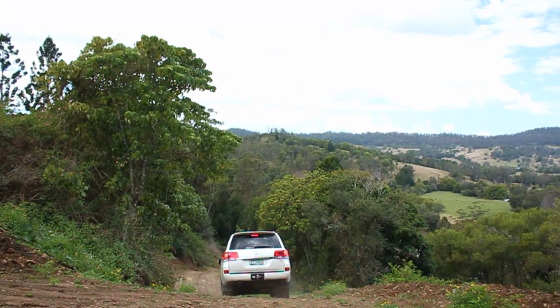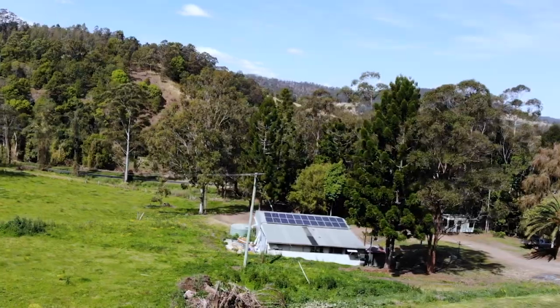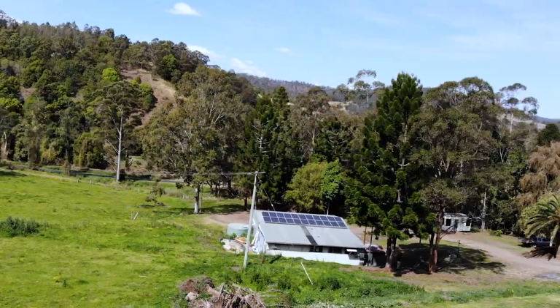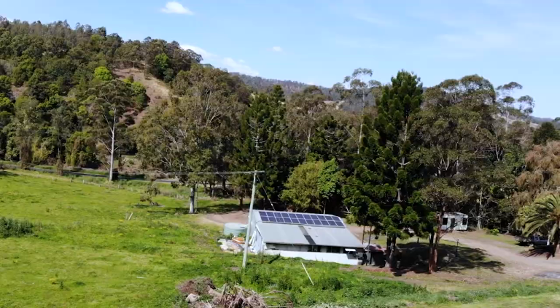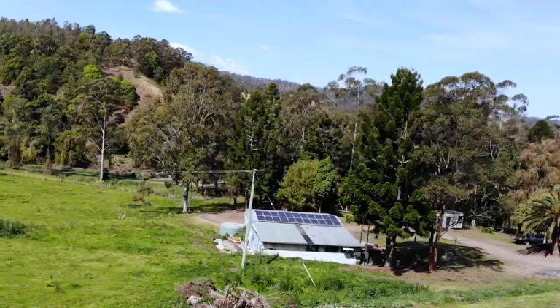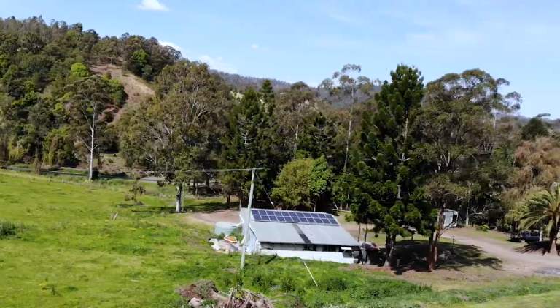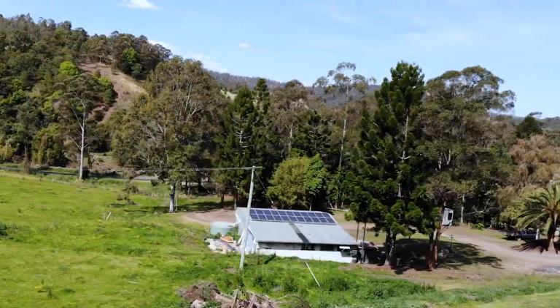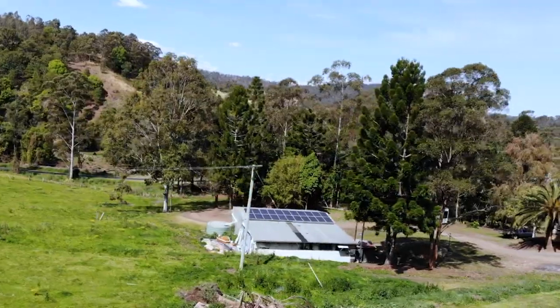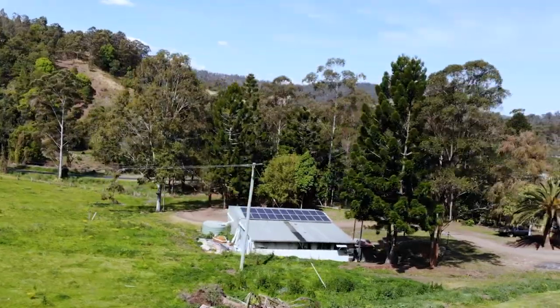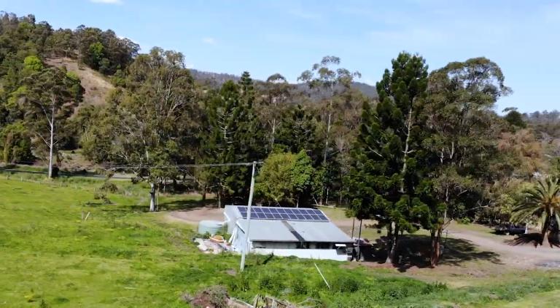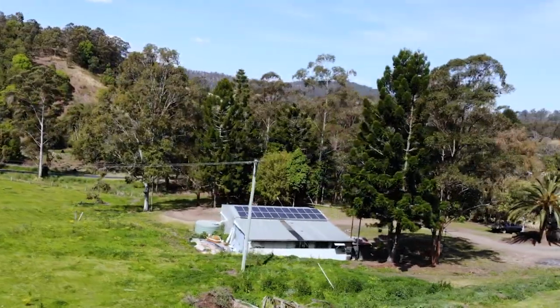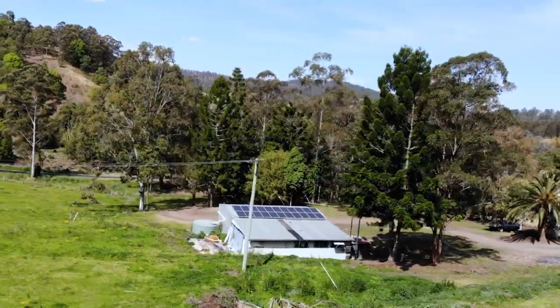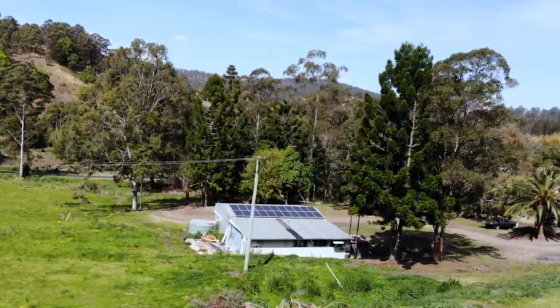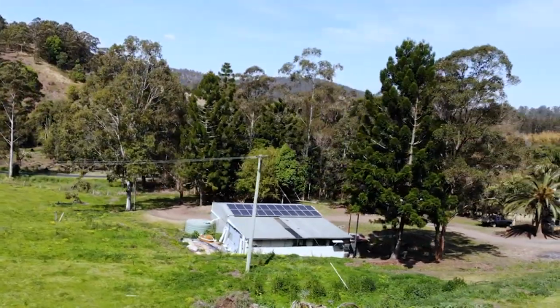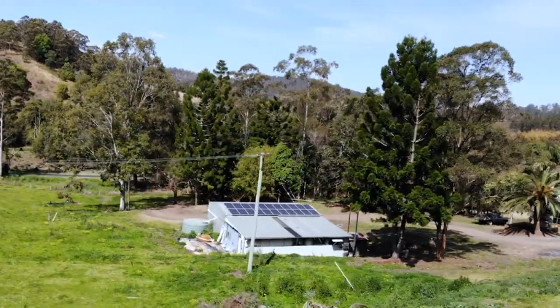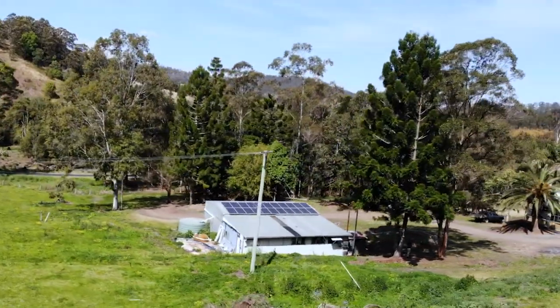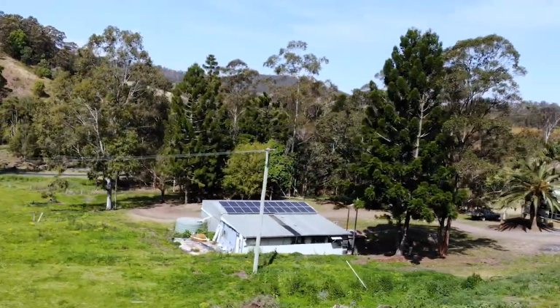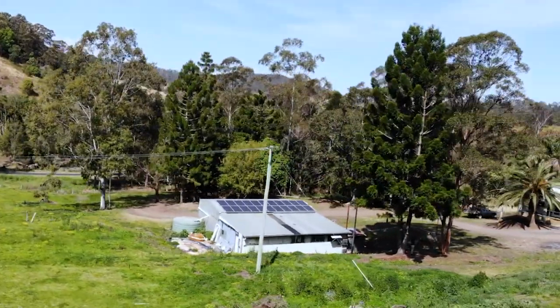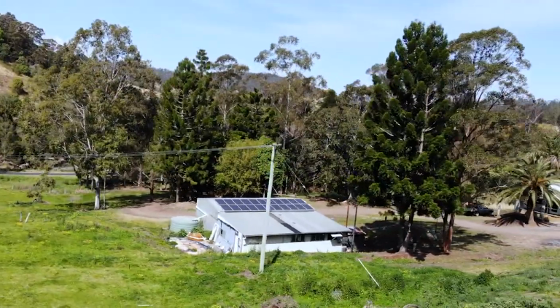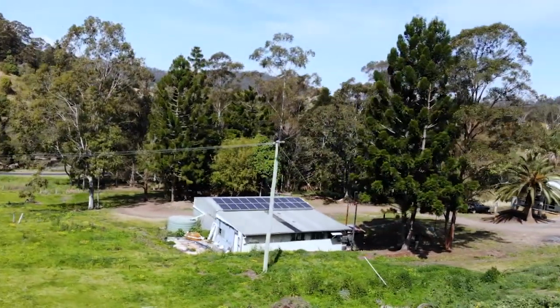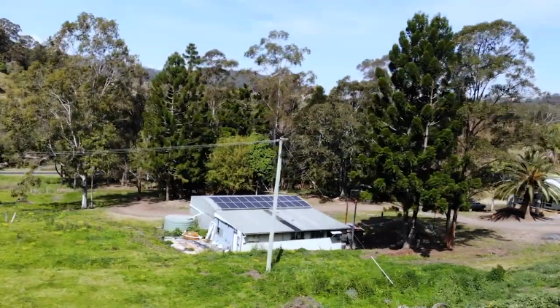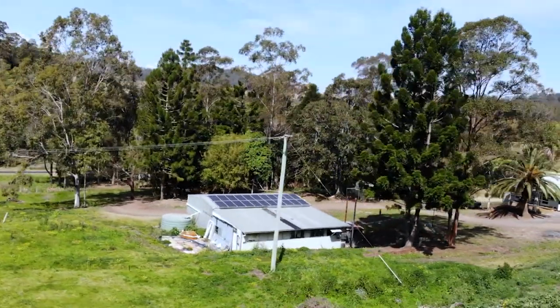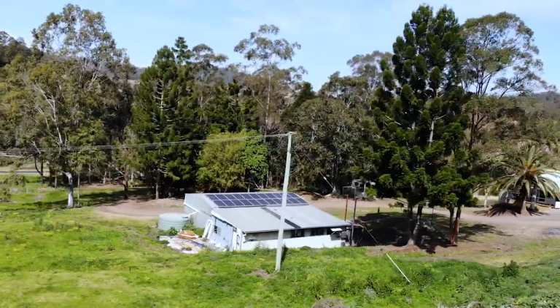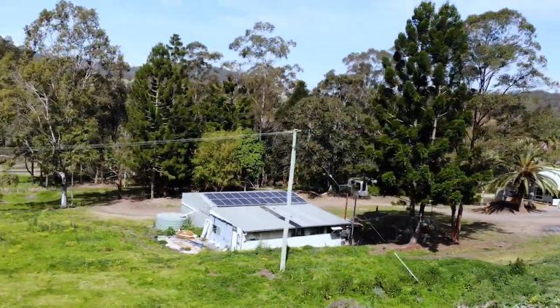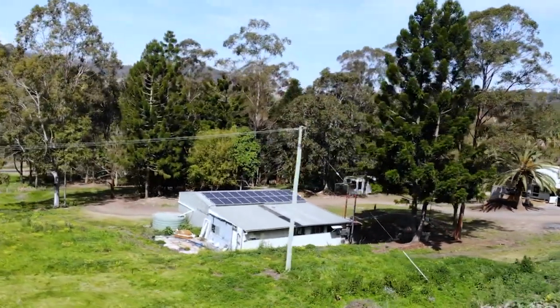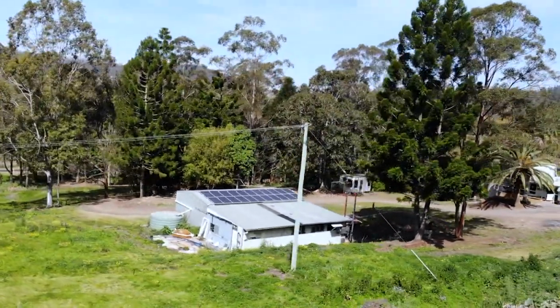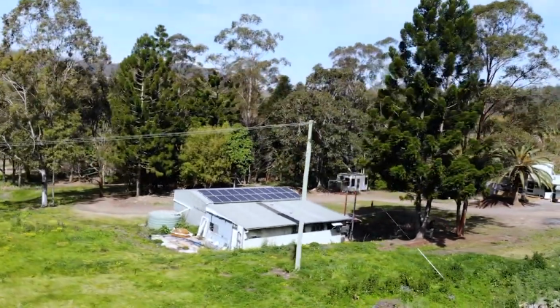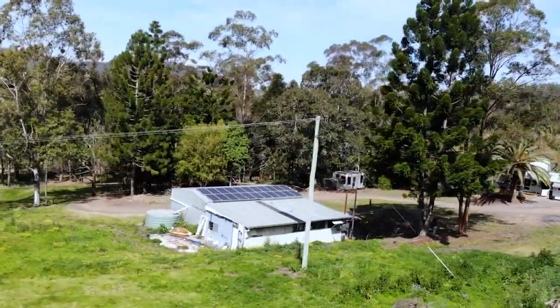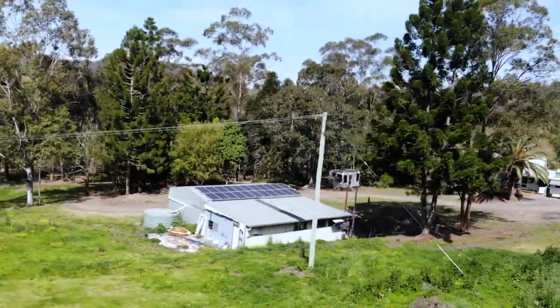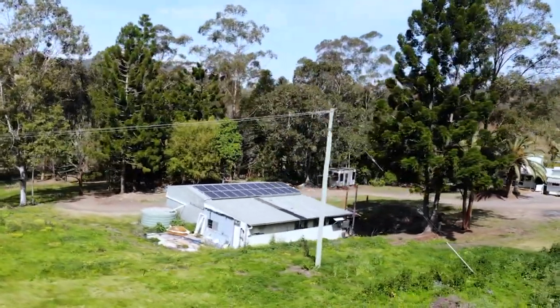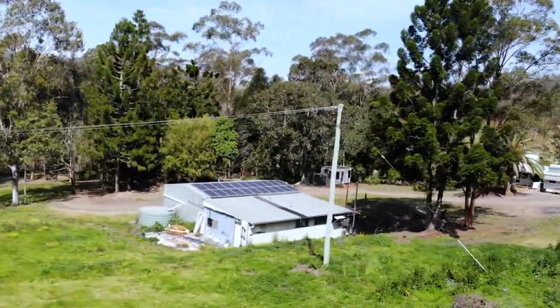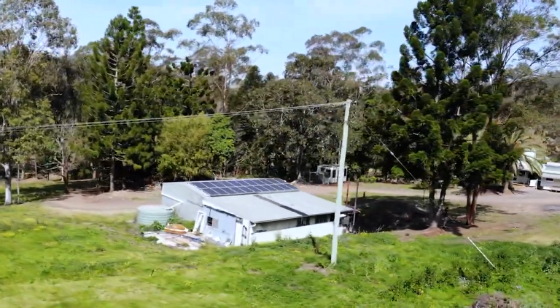A 6 kilowatt solar system has recently been installed, minimizing your power bills.